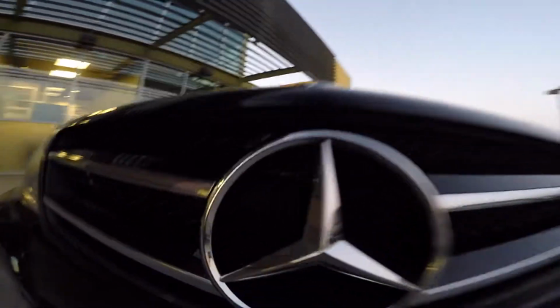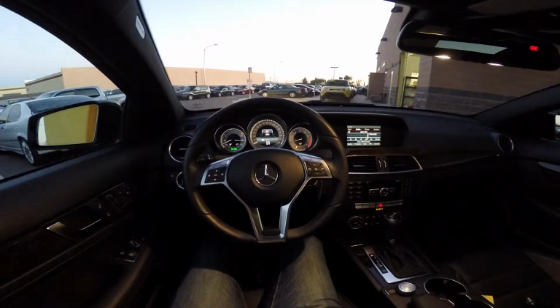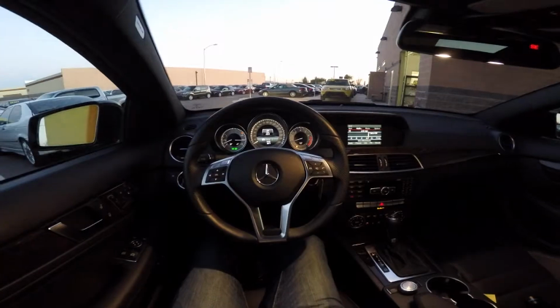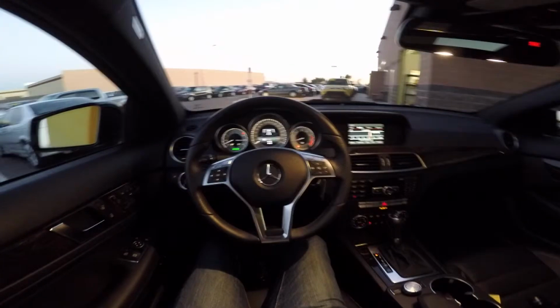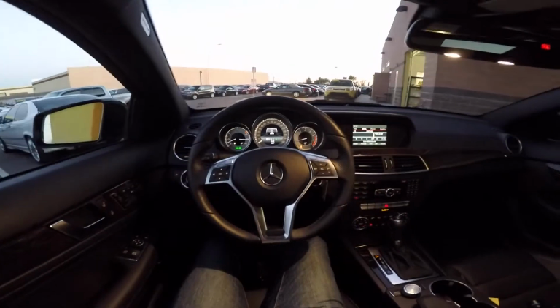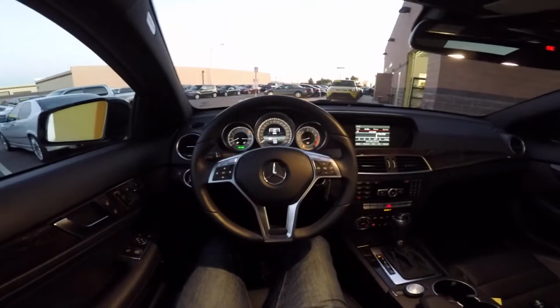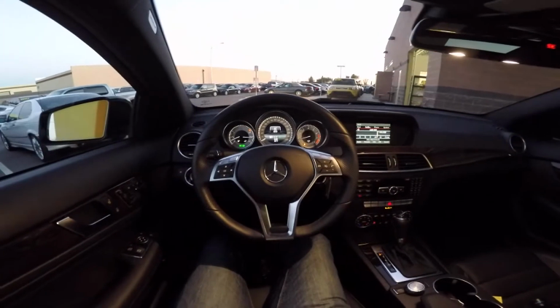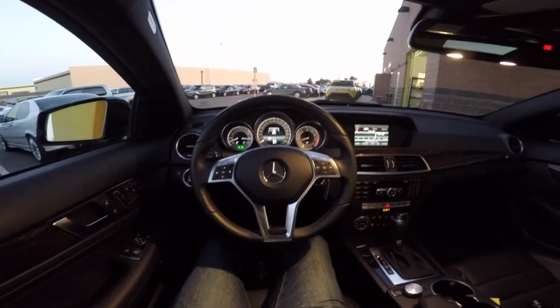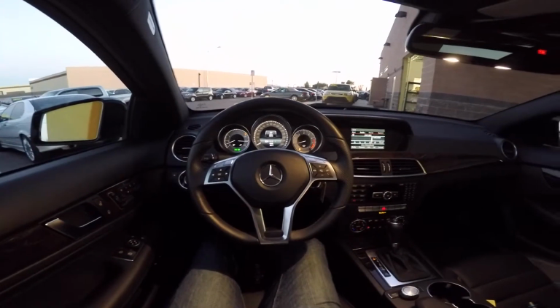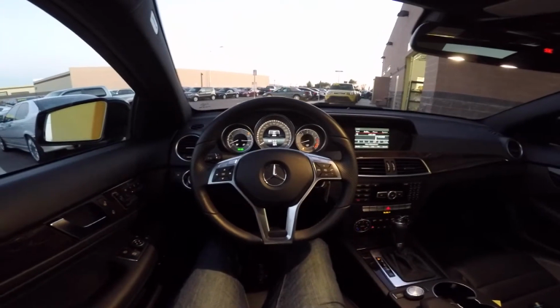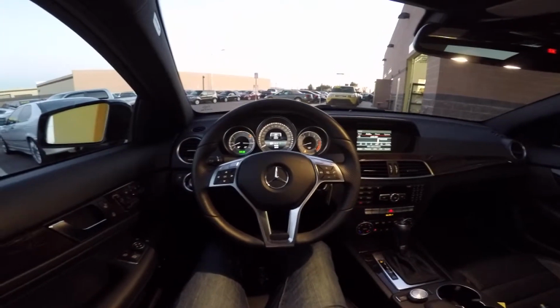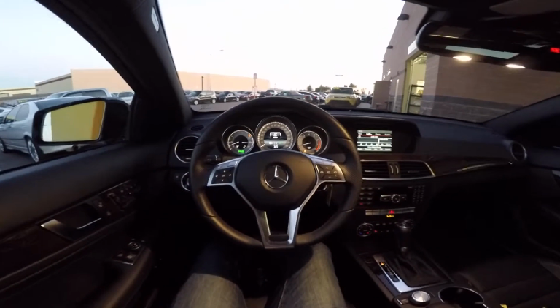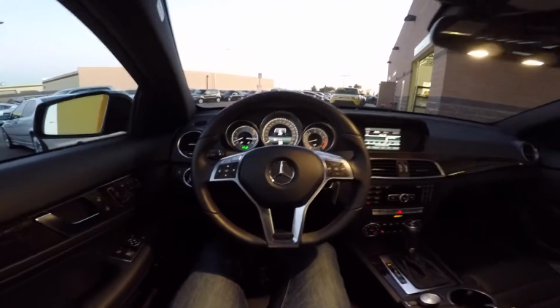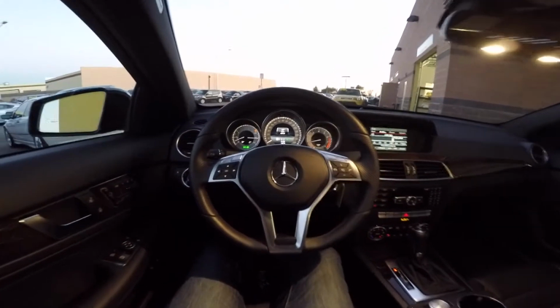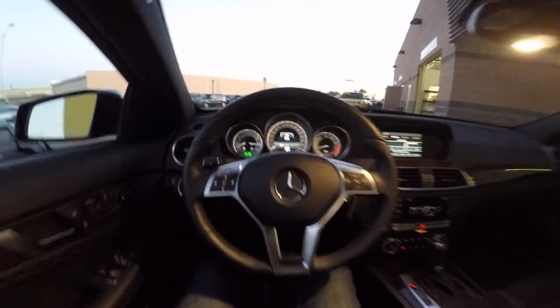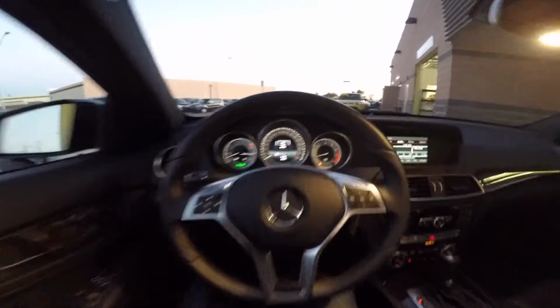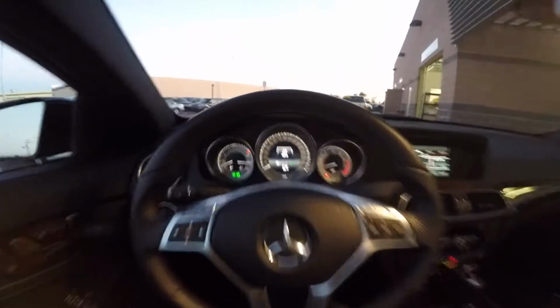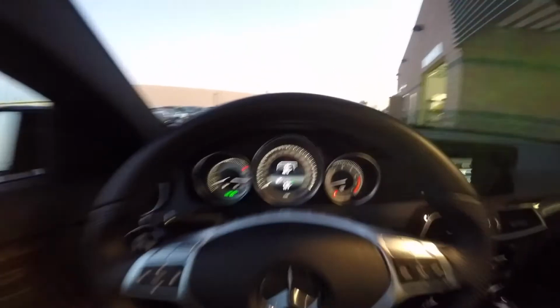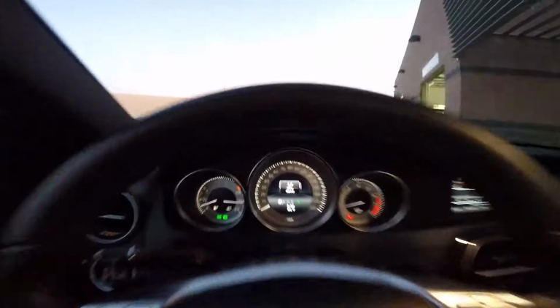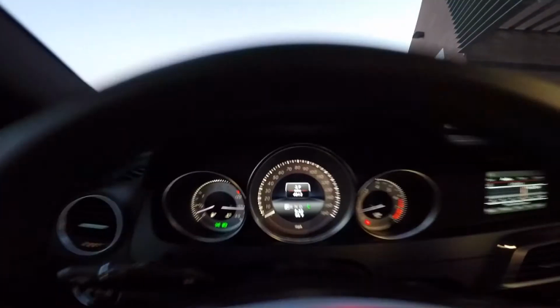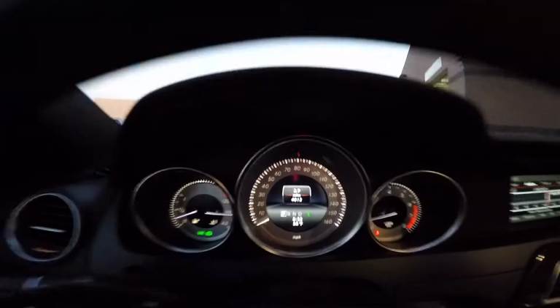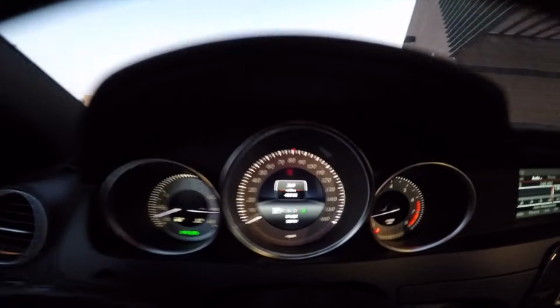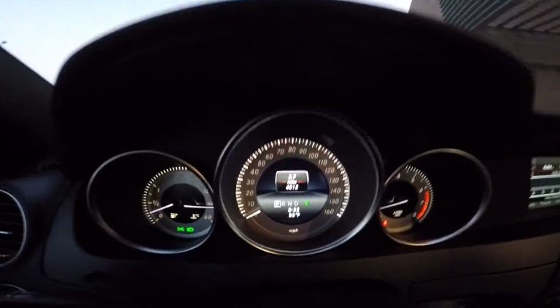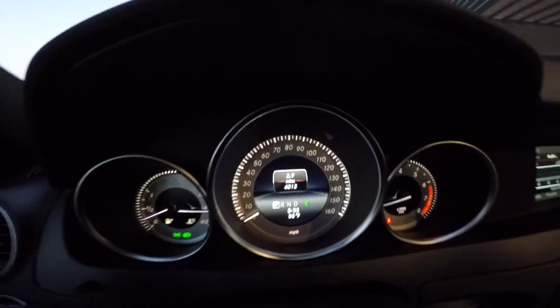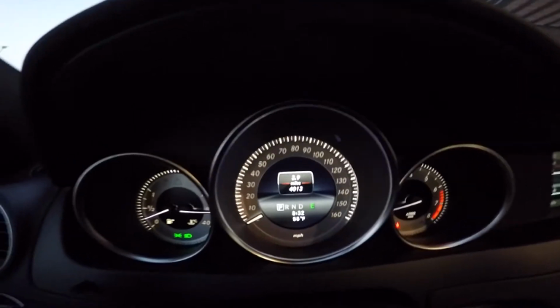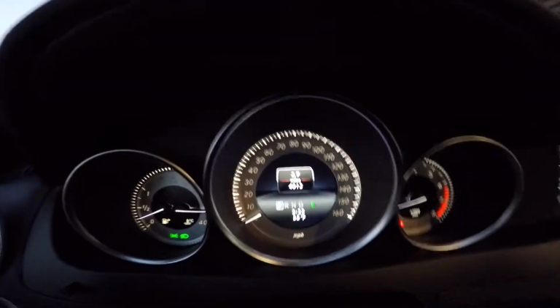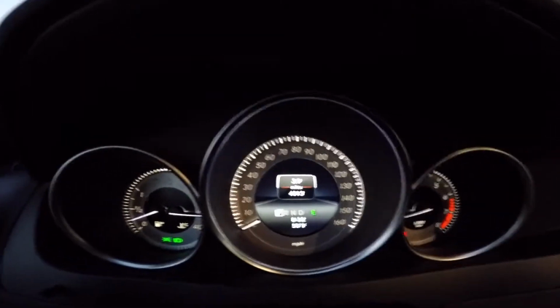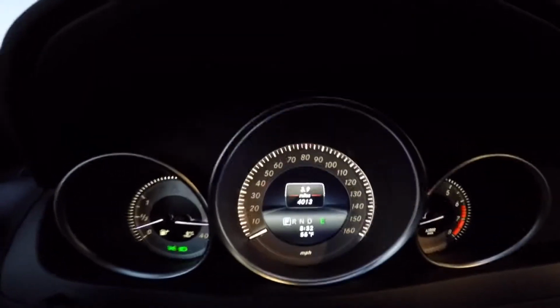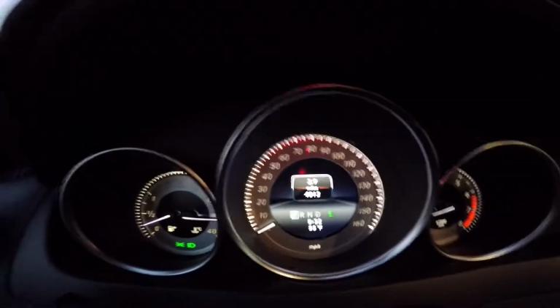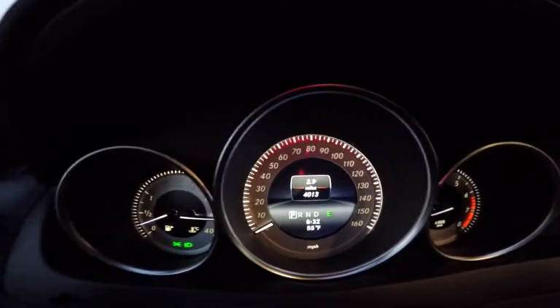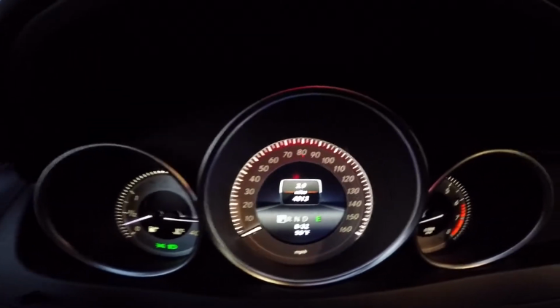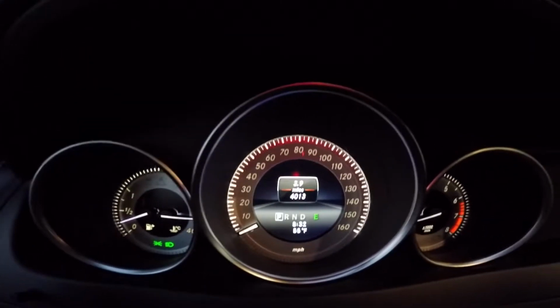Here's the interior of the C250. It's got only 4,000 miles on it.